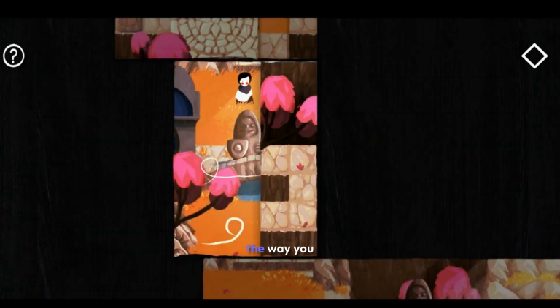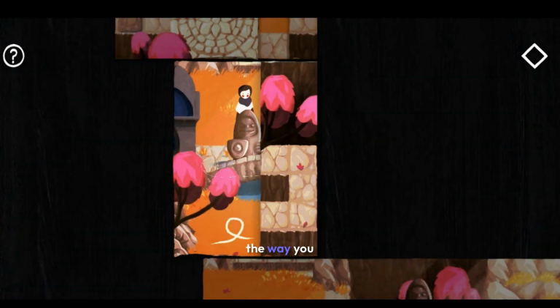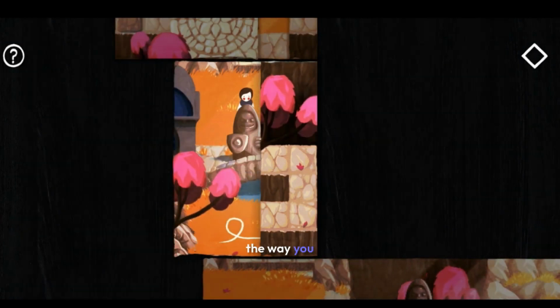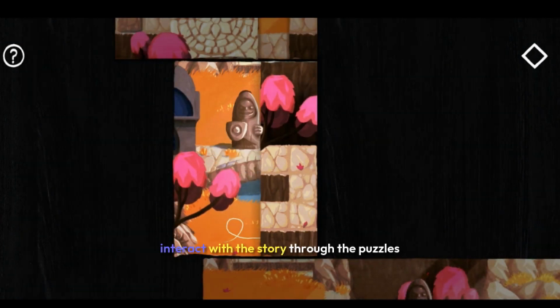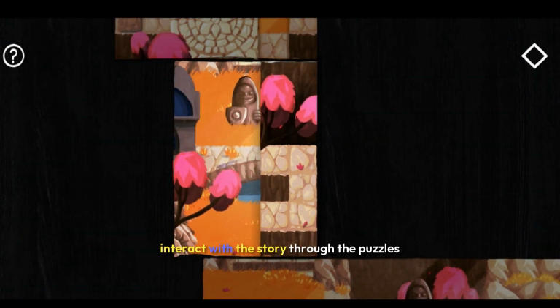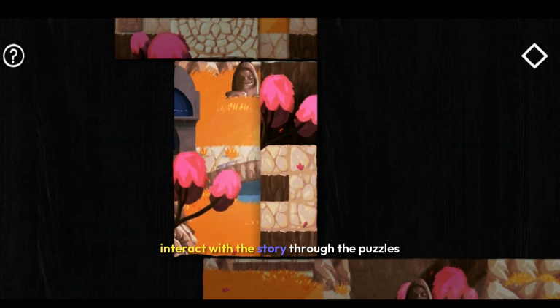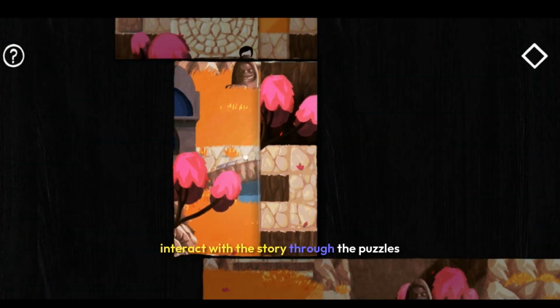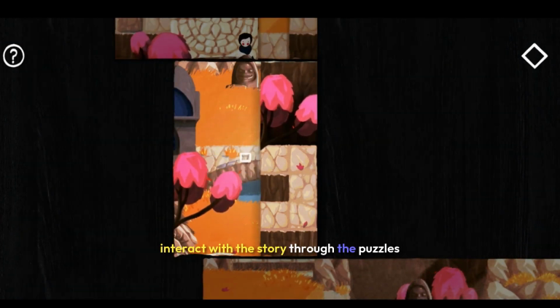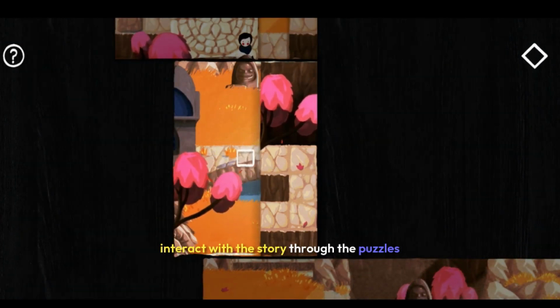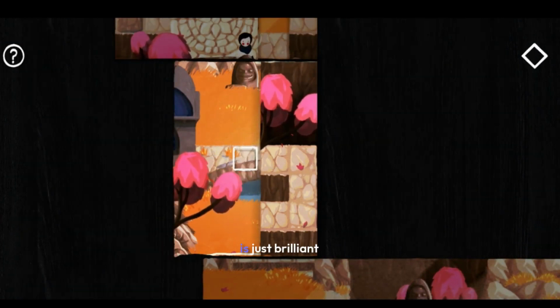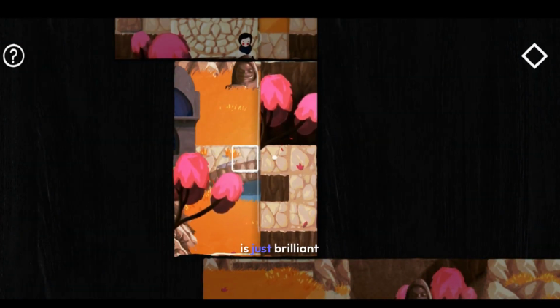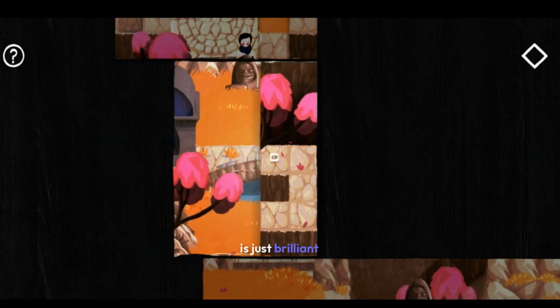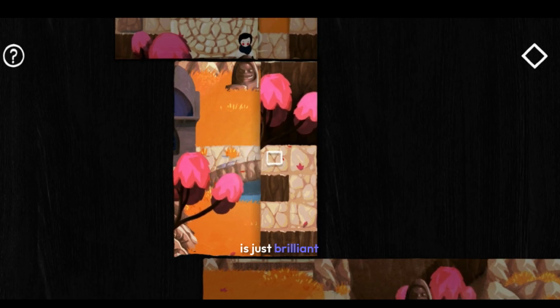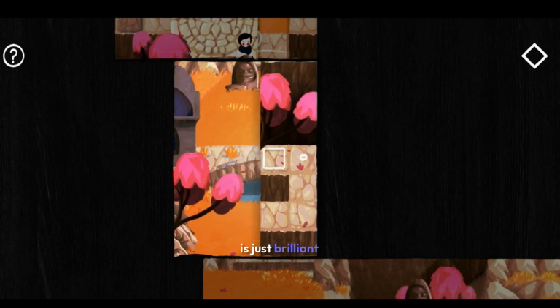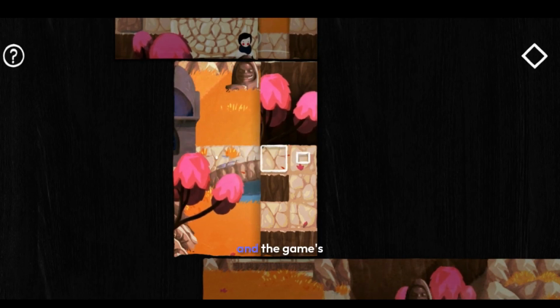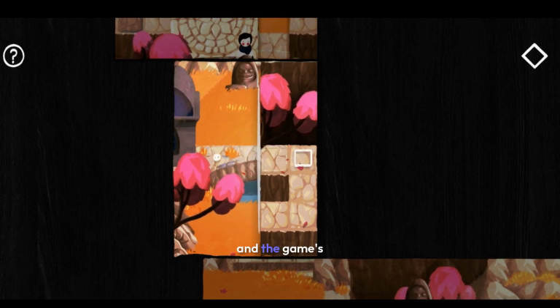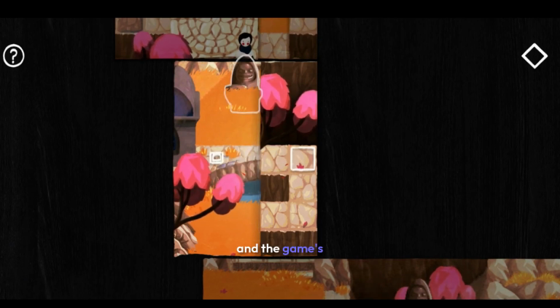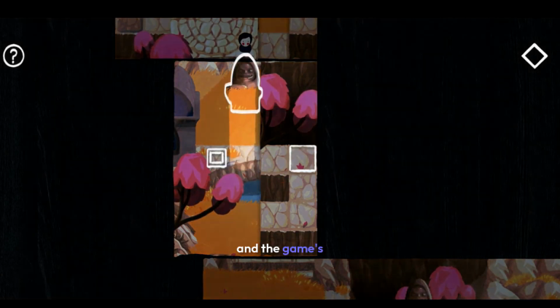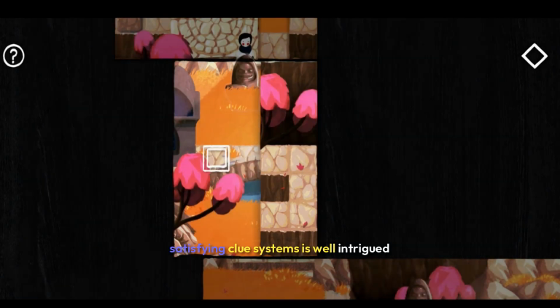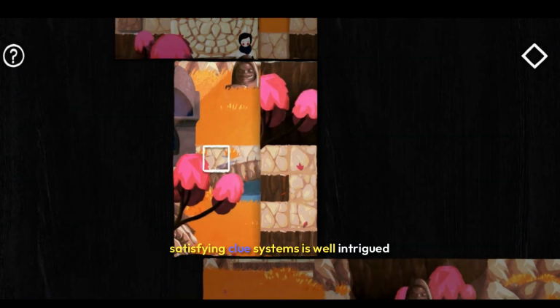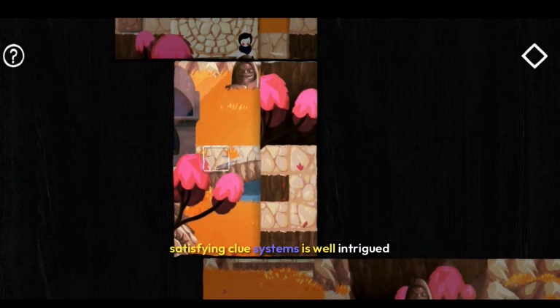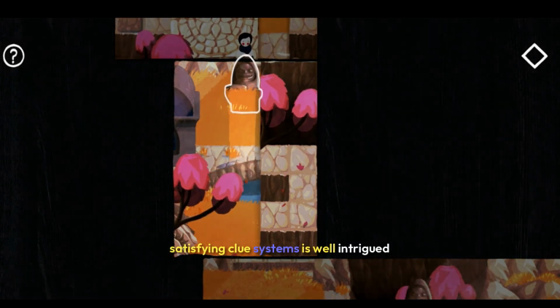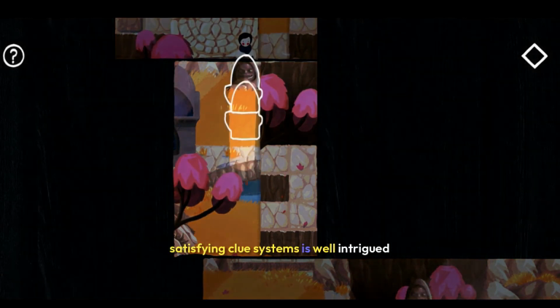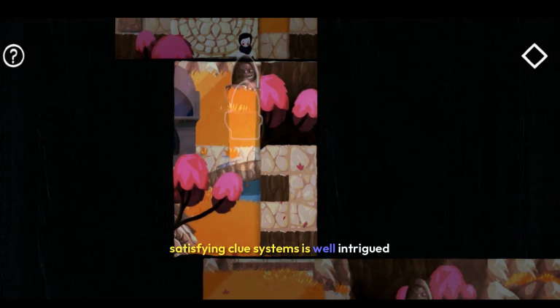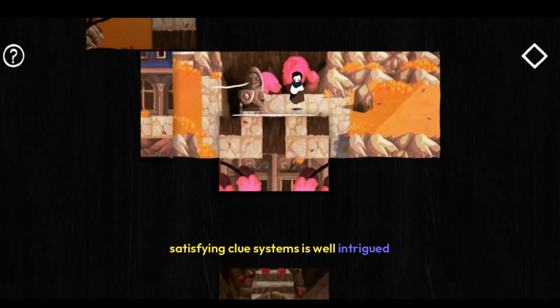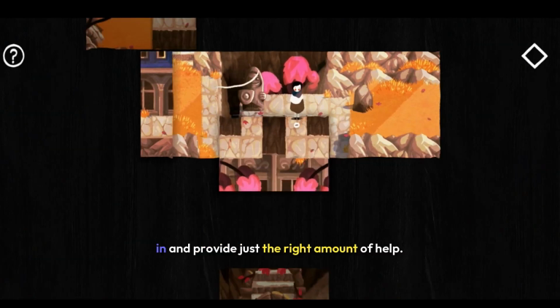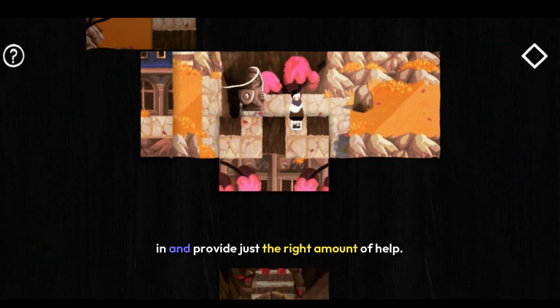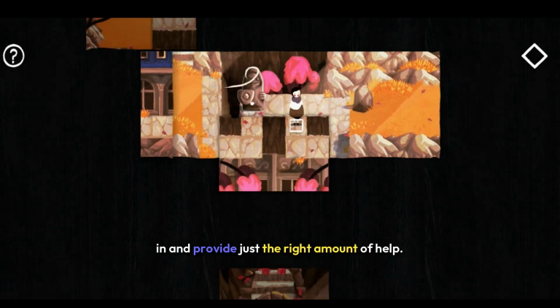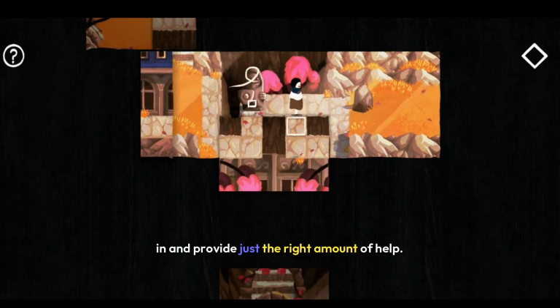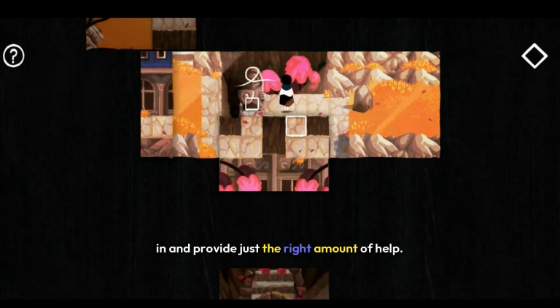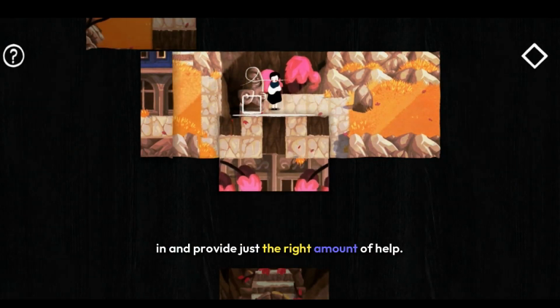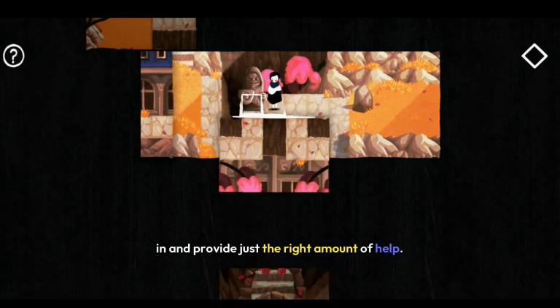The way you interact with the story through the puzzles is just brilliant, and the game's clue system is well-integrated and provides just the right amount of help.